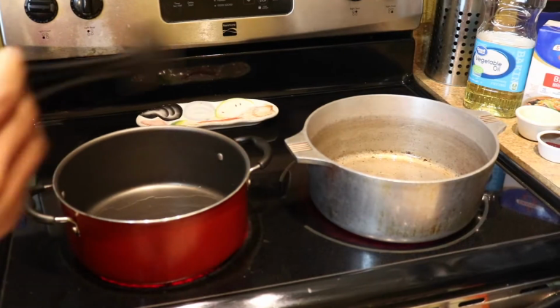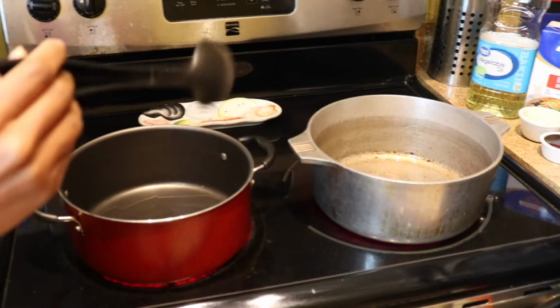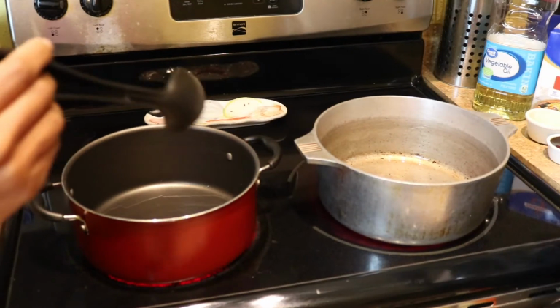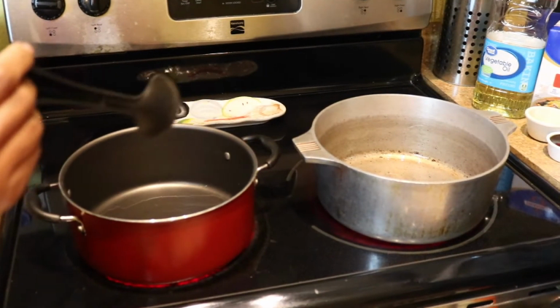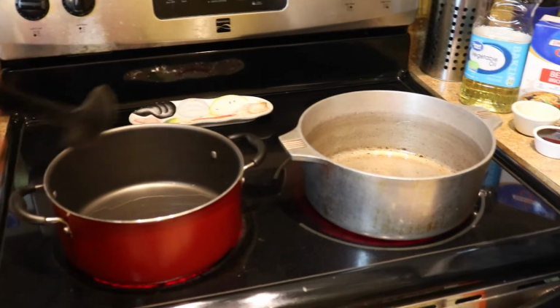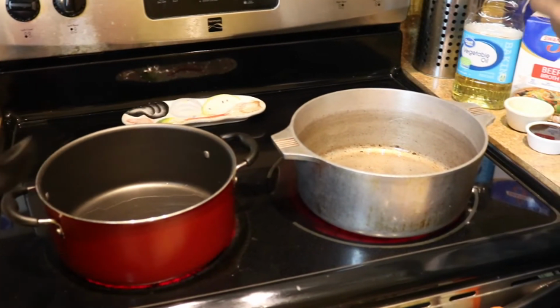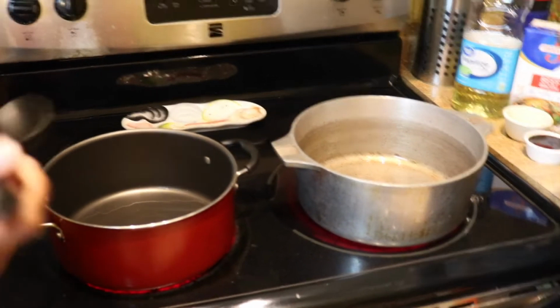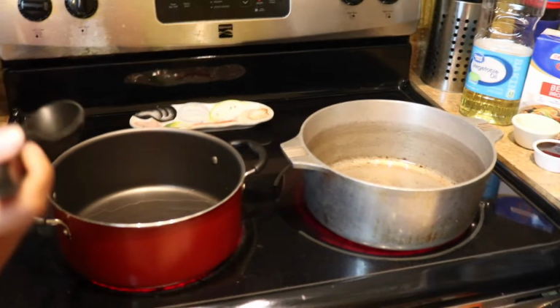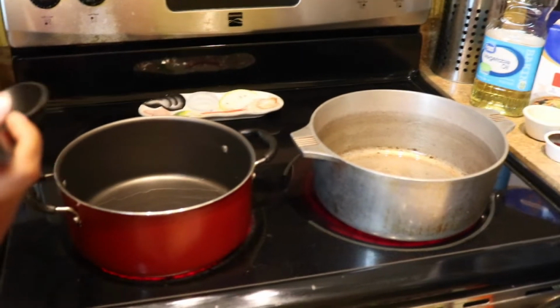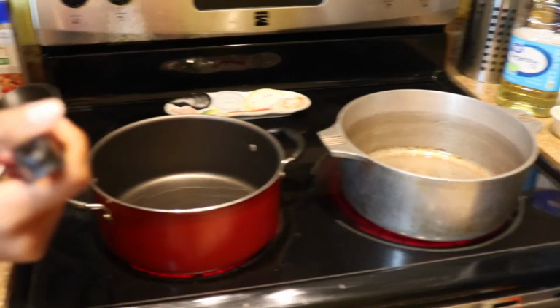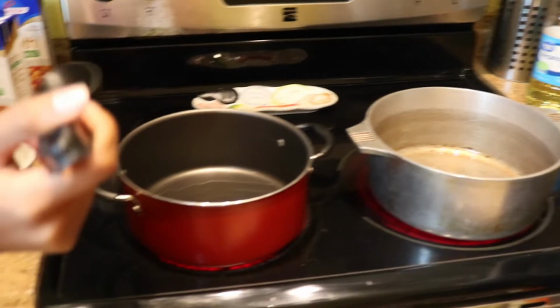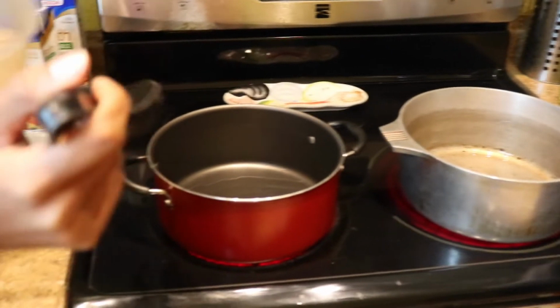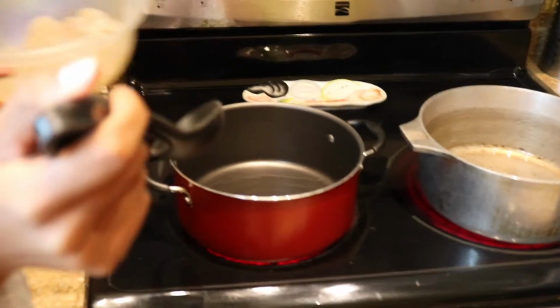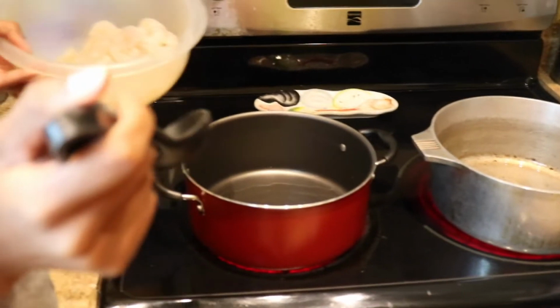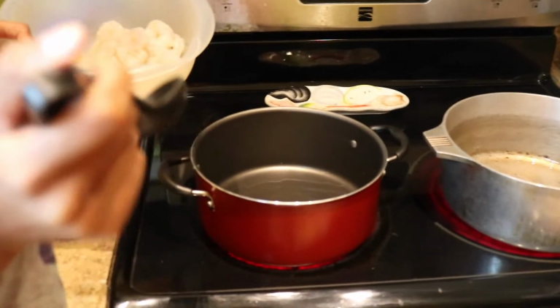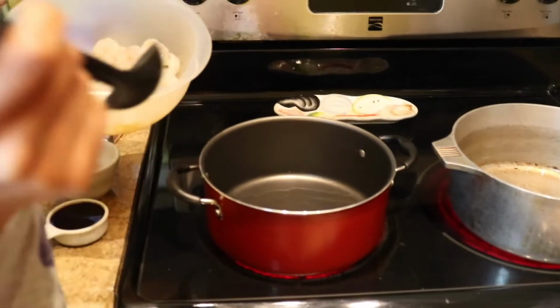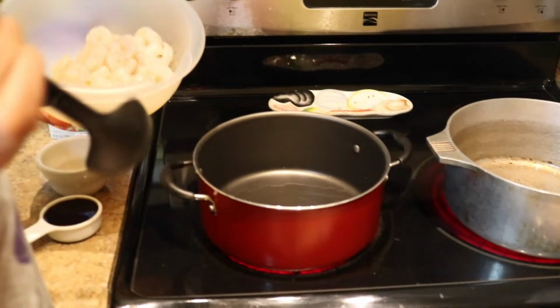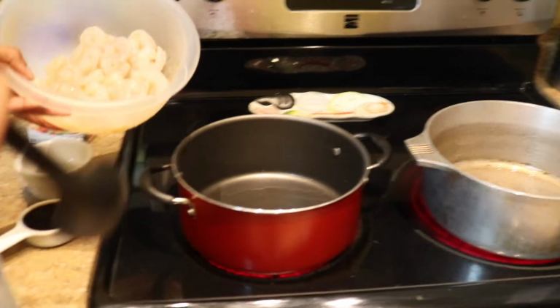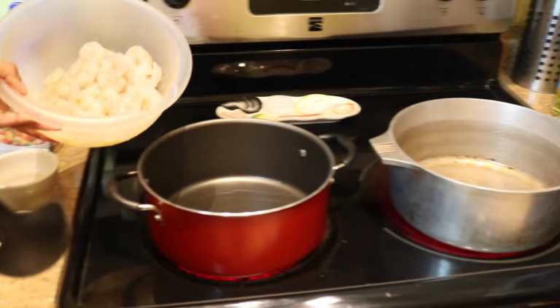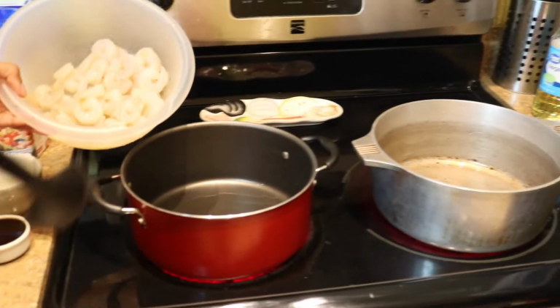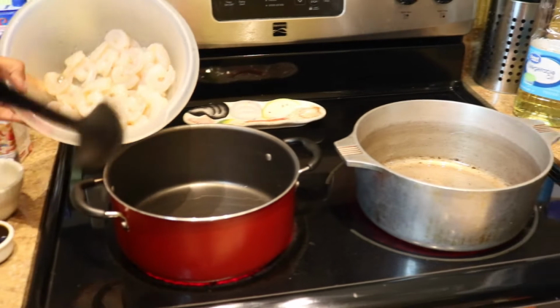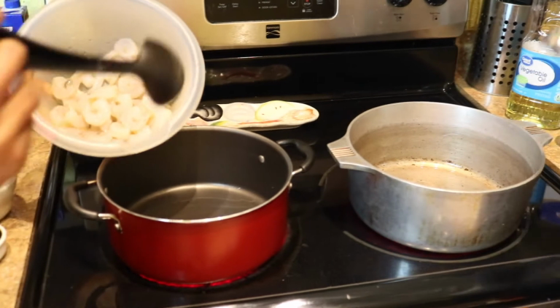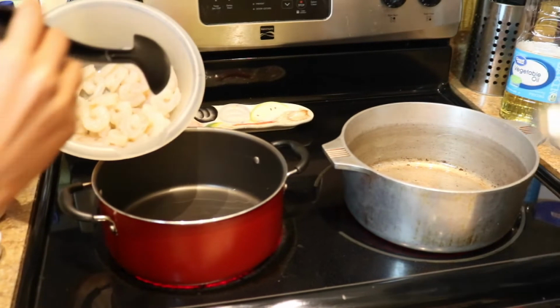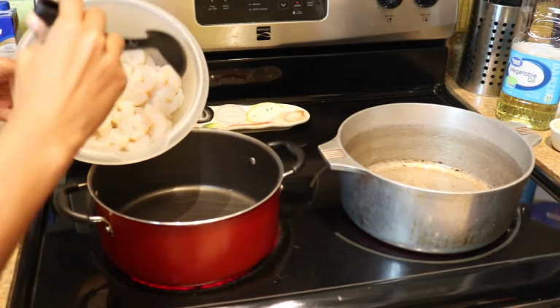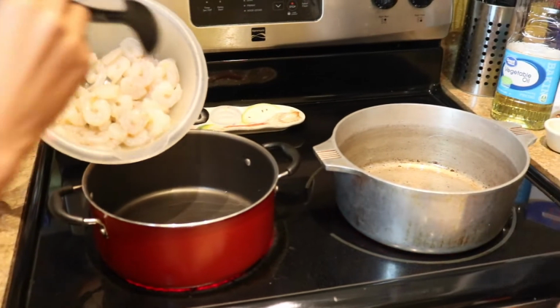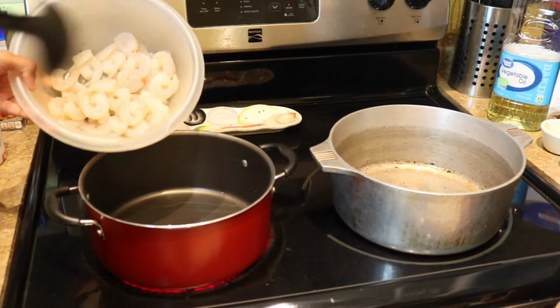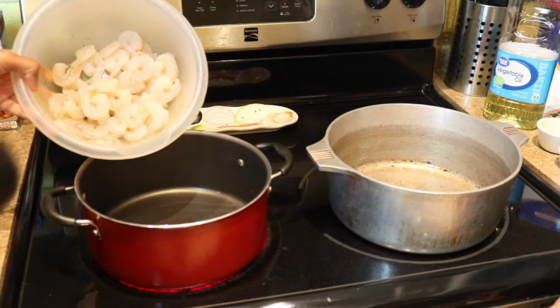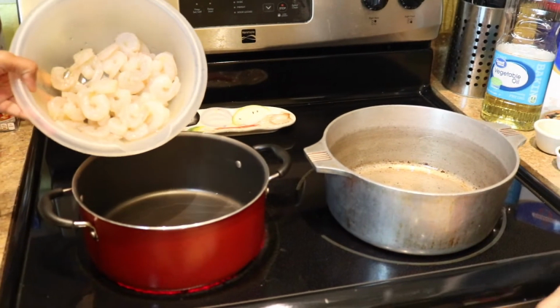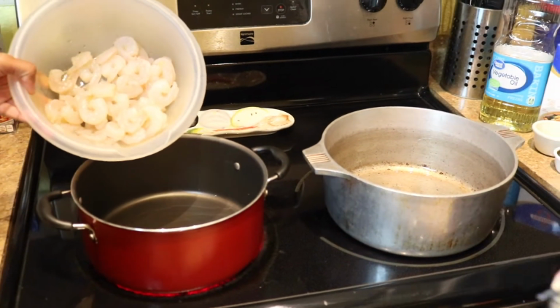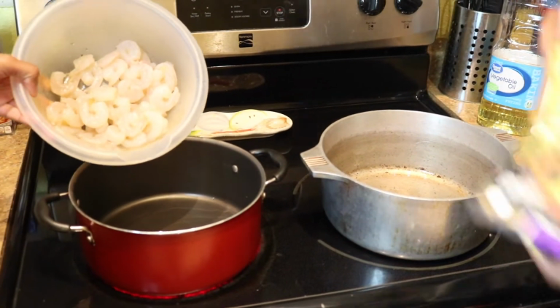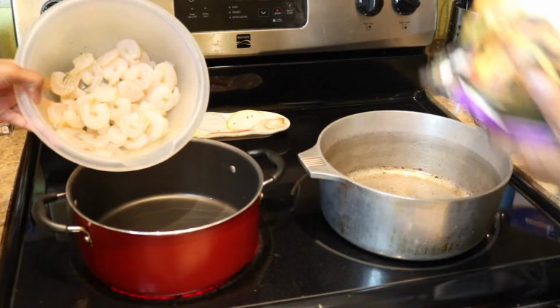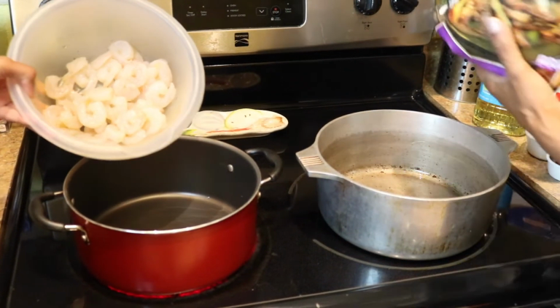The oil is hot so we're going to go ahead and add our meats. I'm going to add shrimp and my mom is going to add beef.